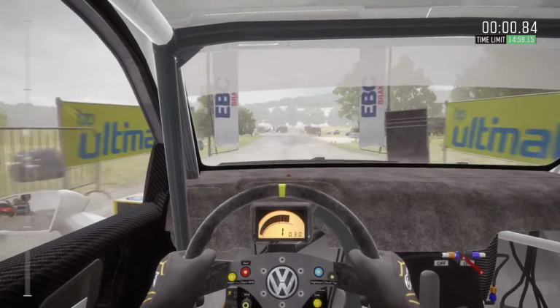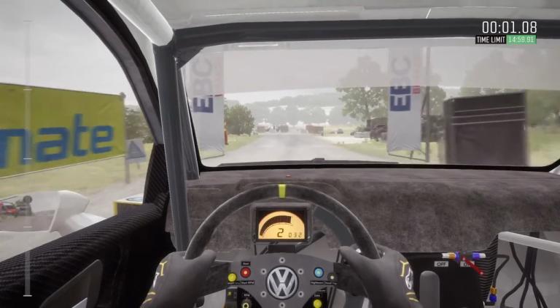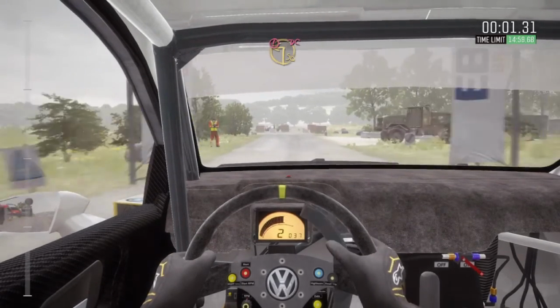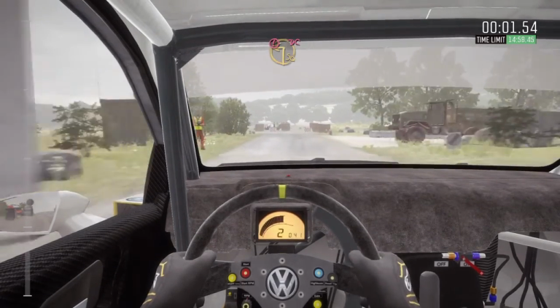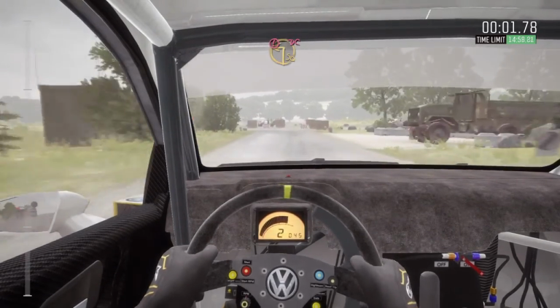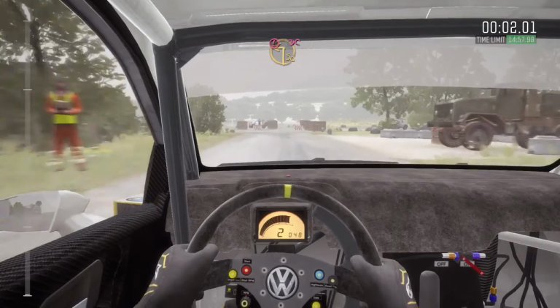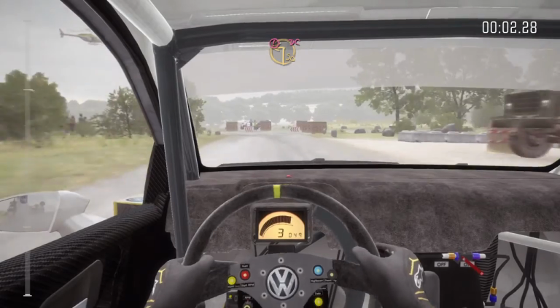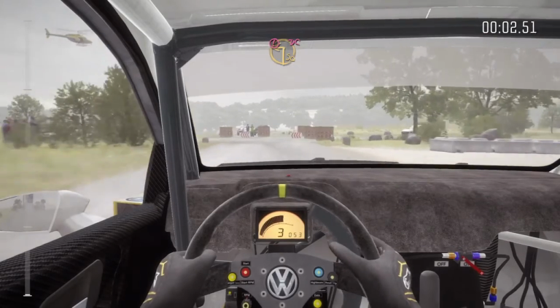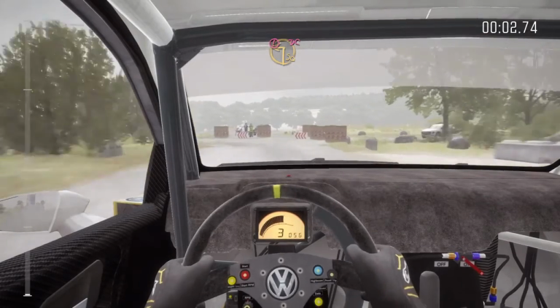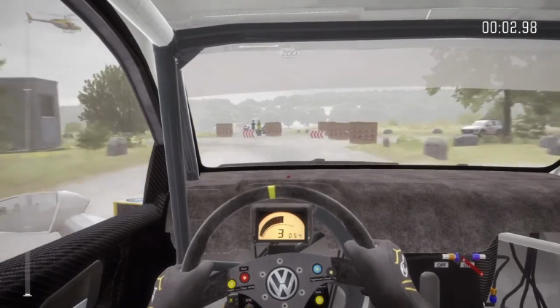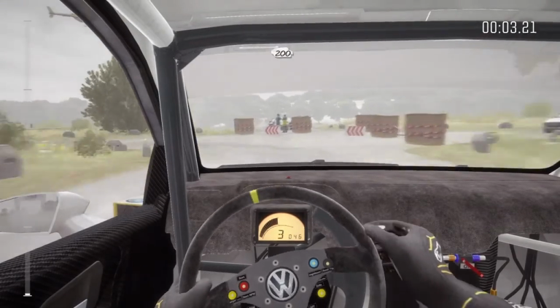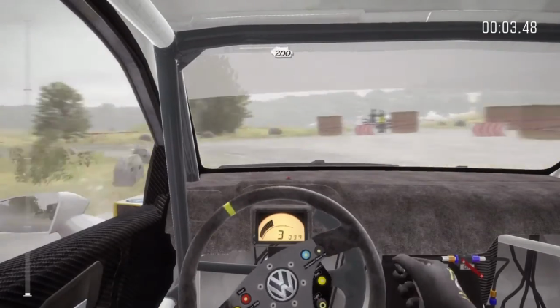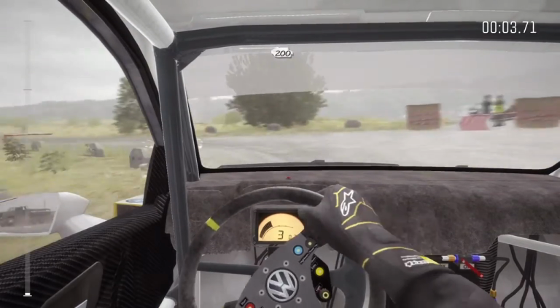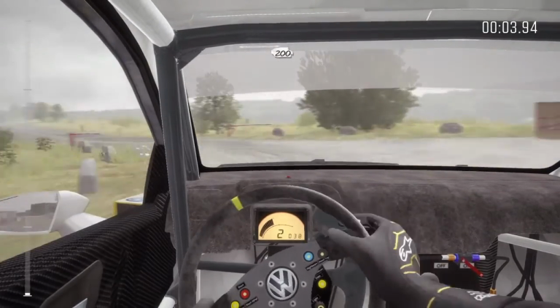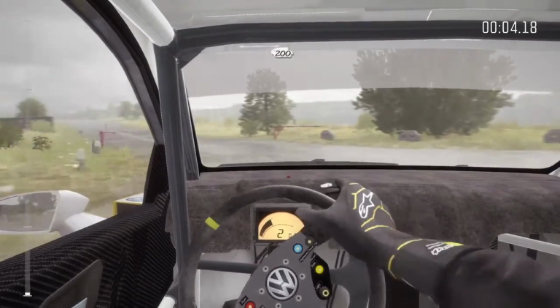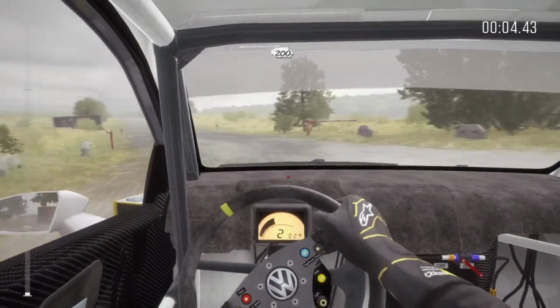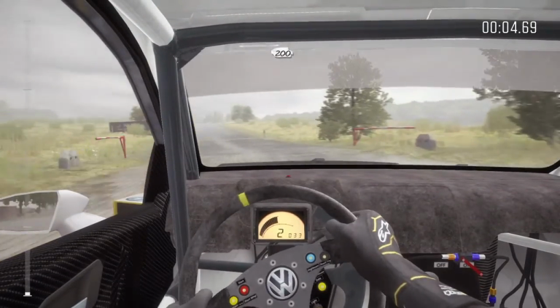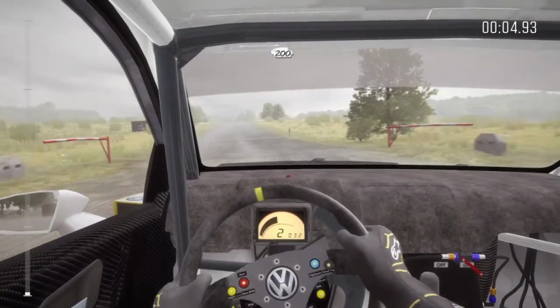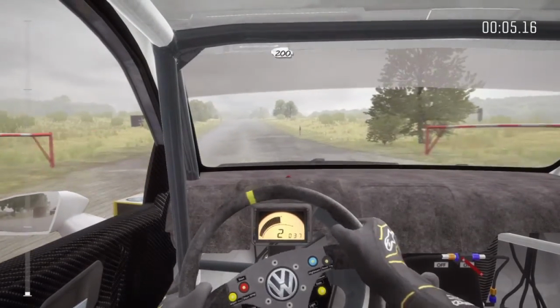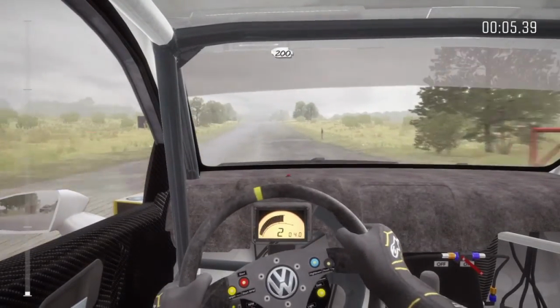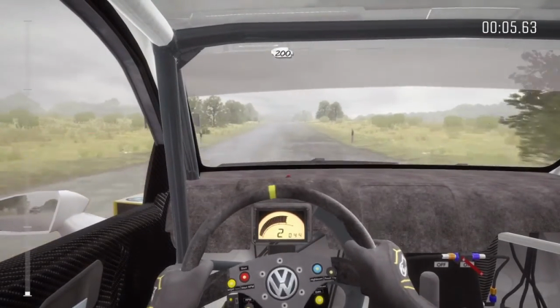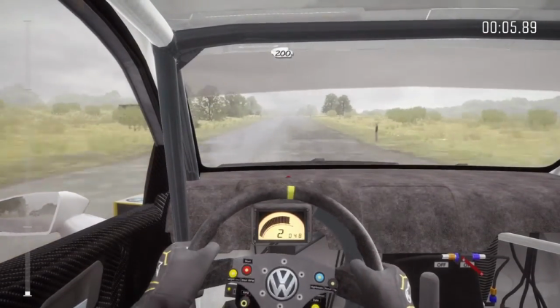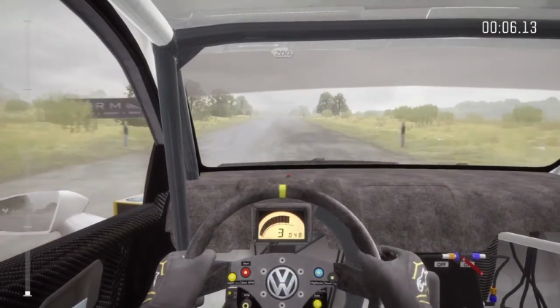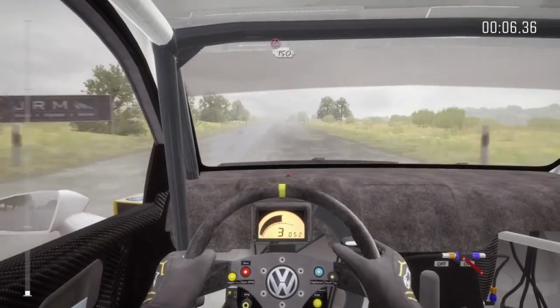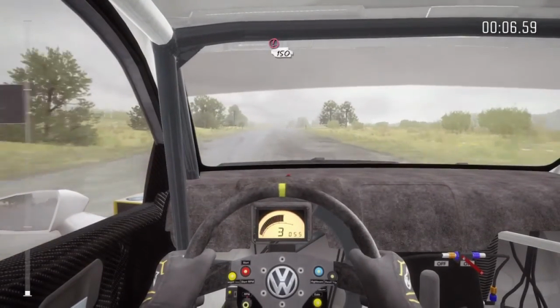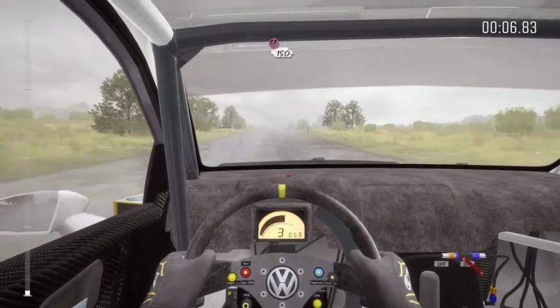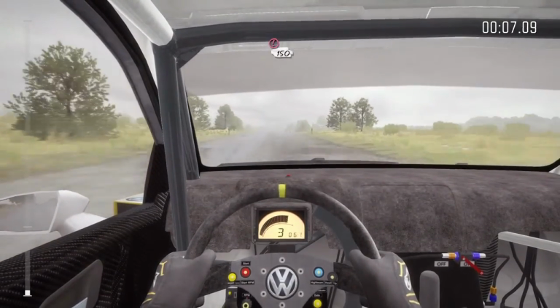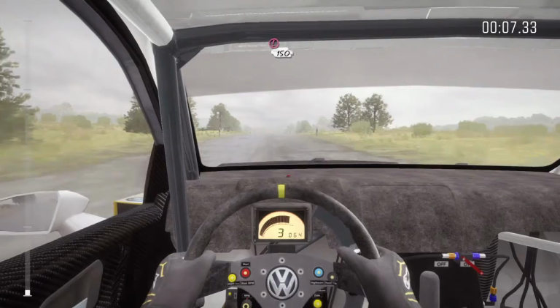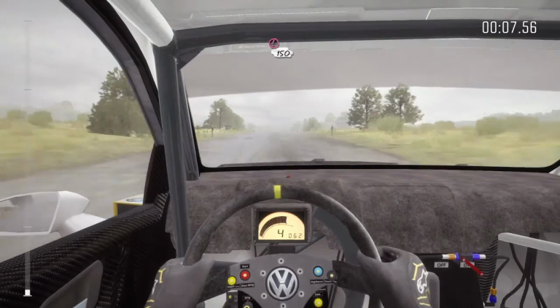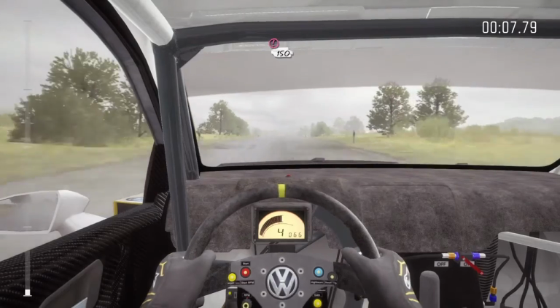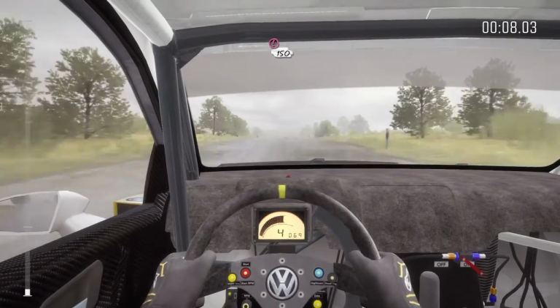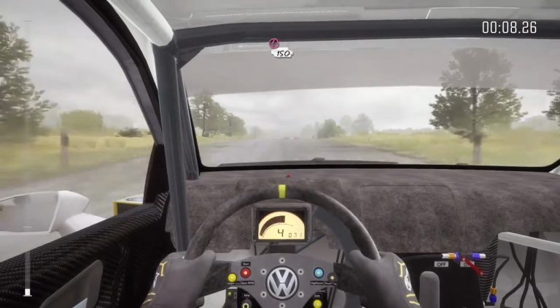Caution braking, turn square left, don't cut, through gate, 200. Caution tight chicane, left entry, 150.